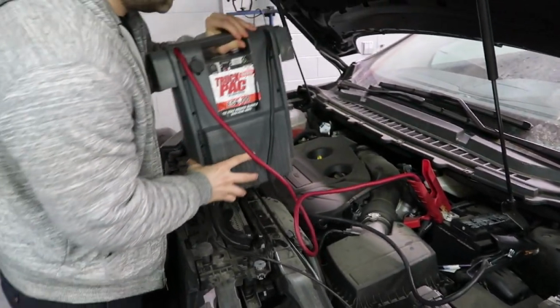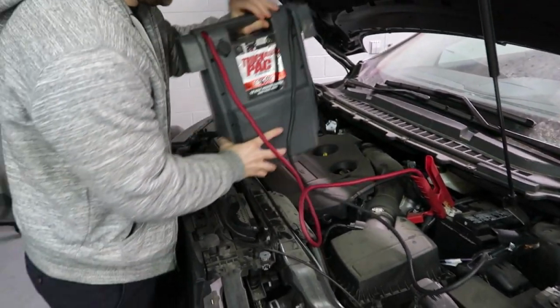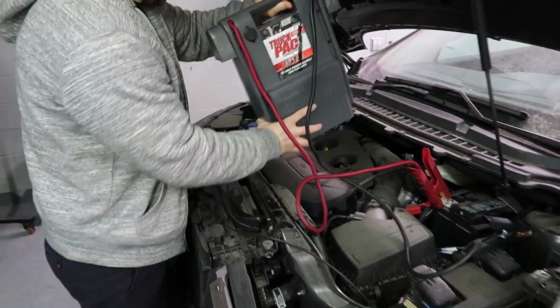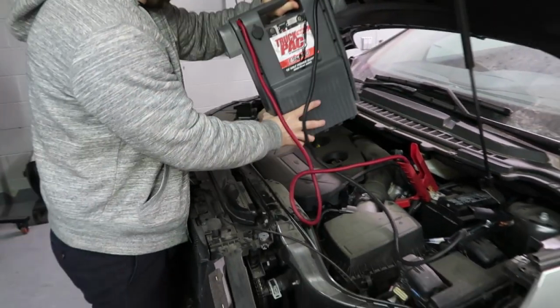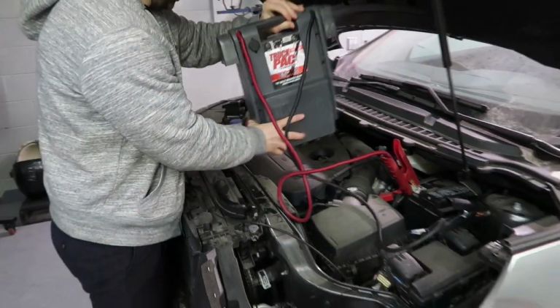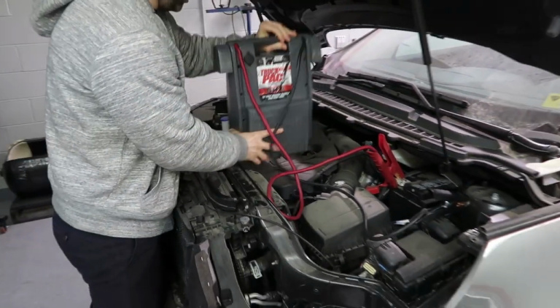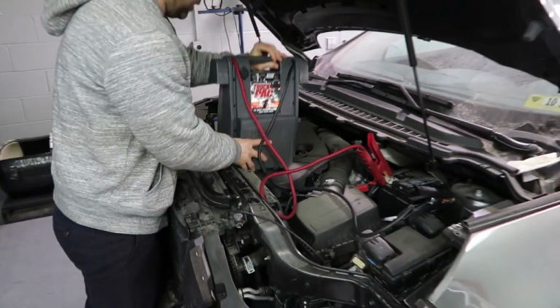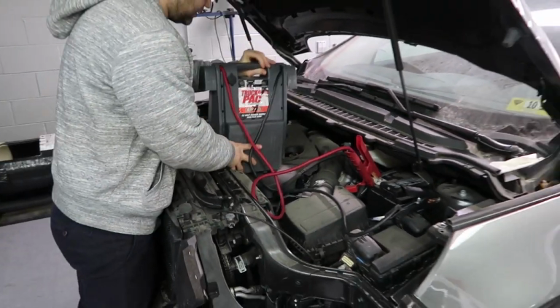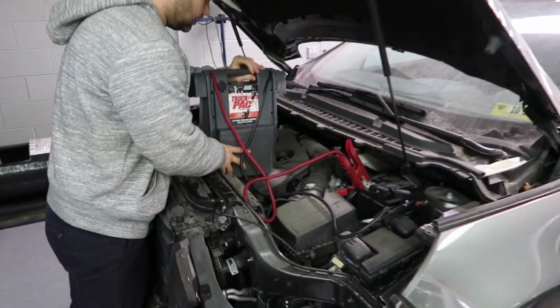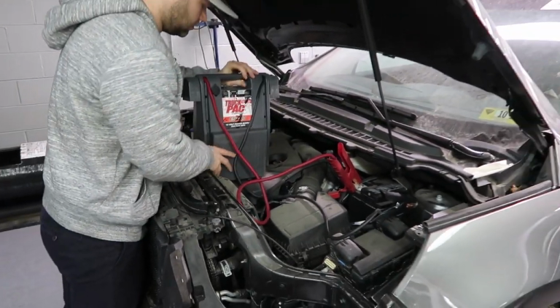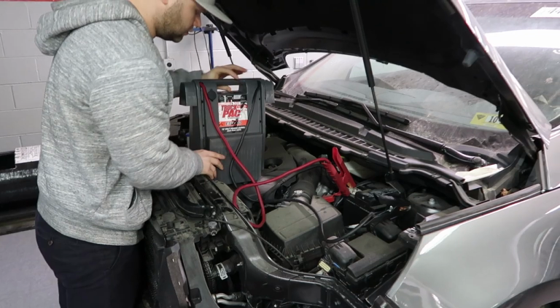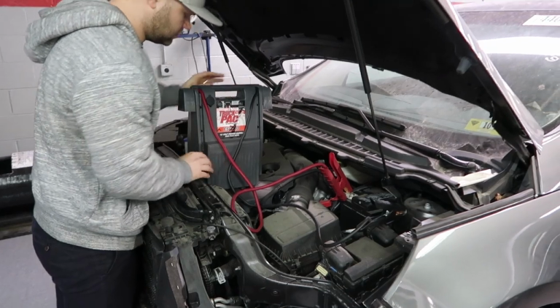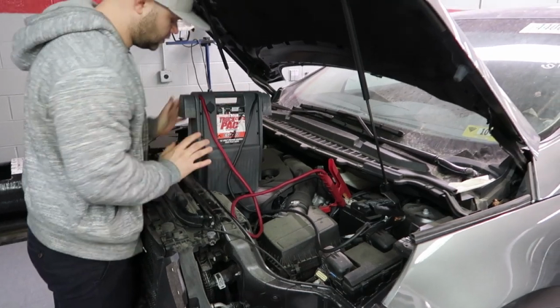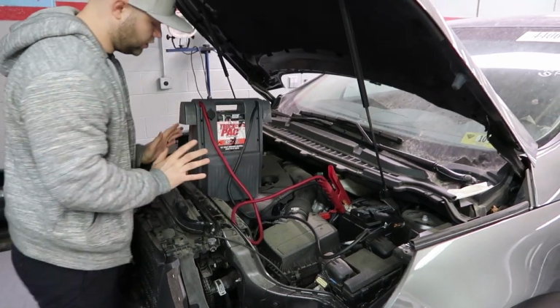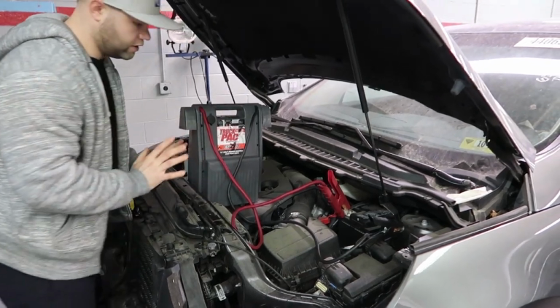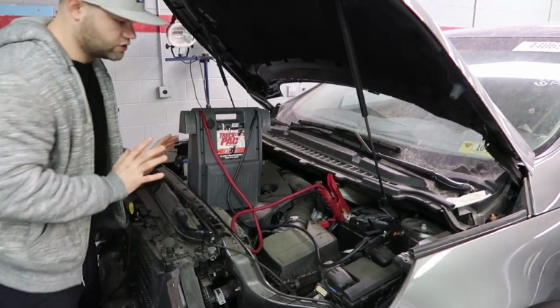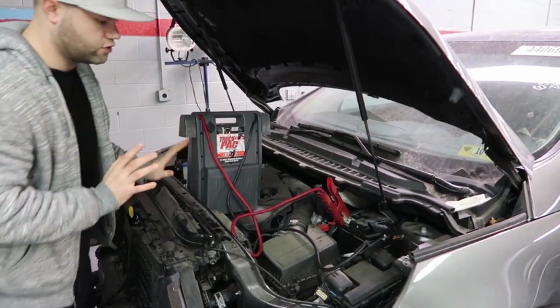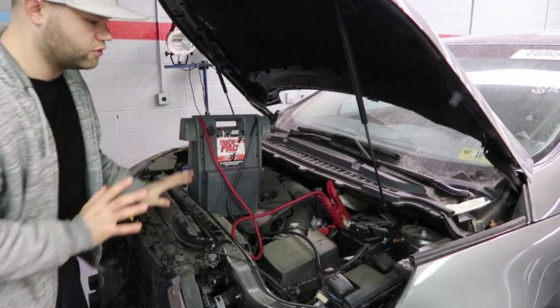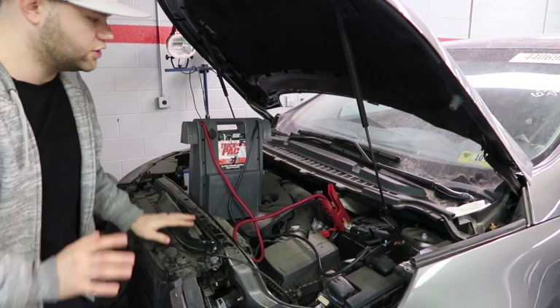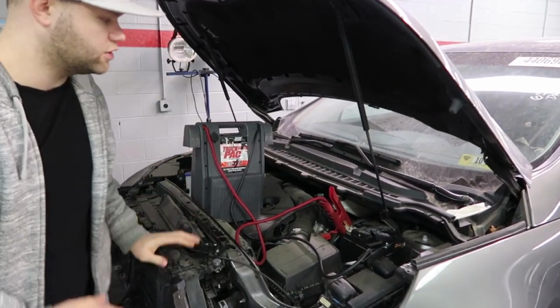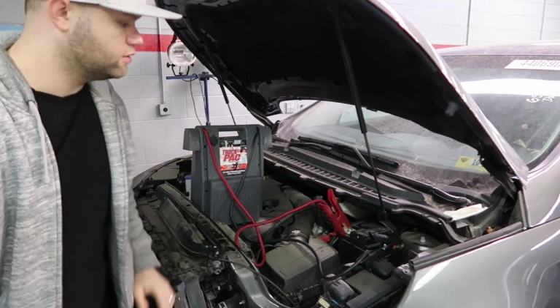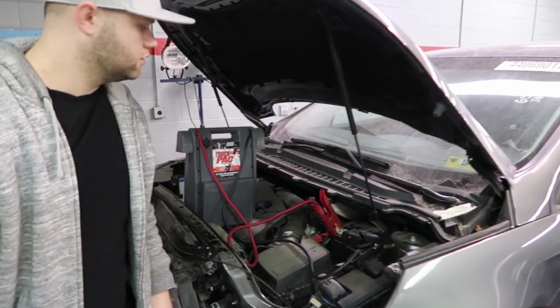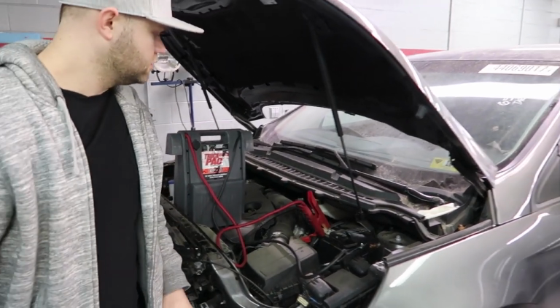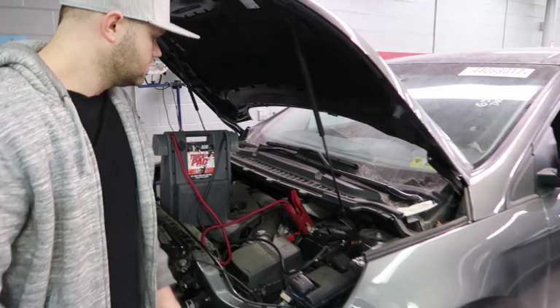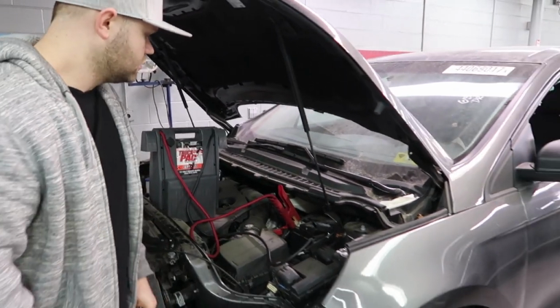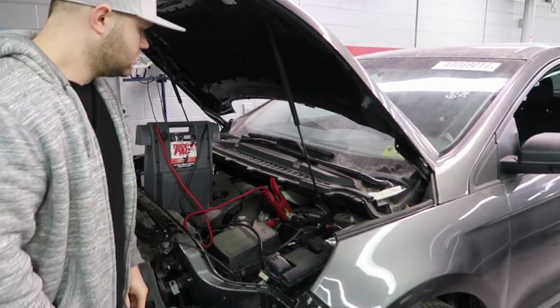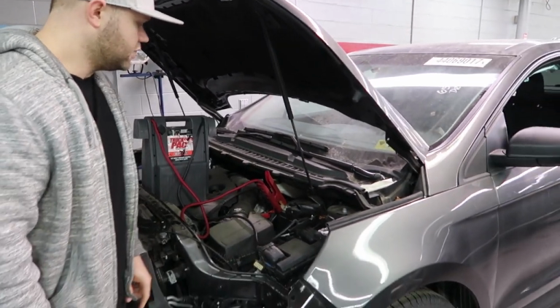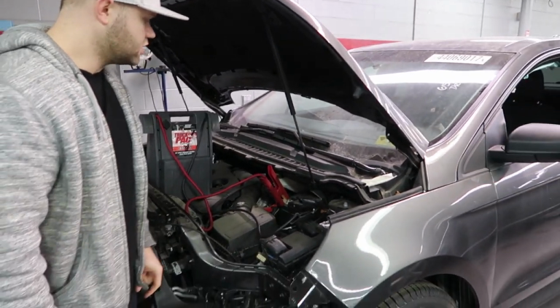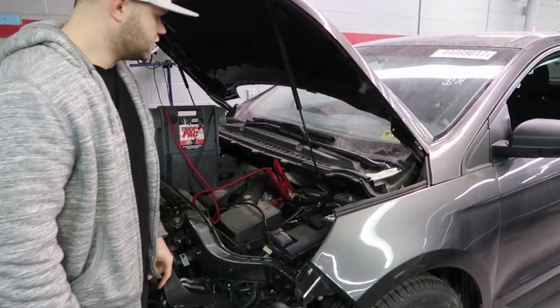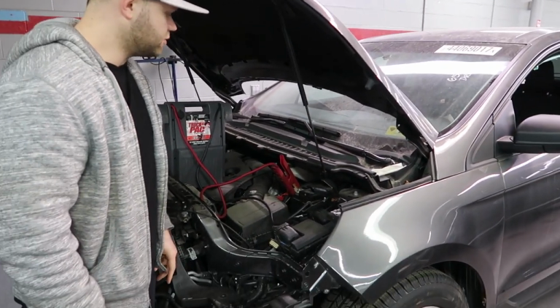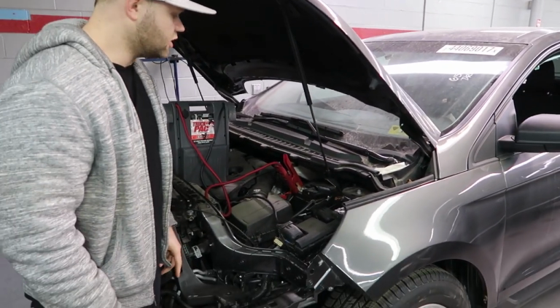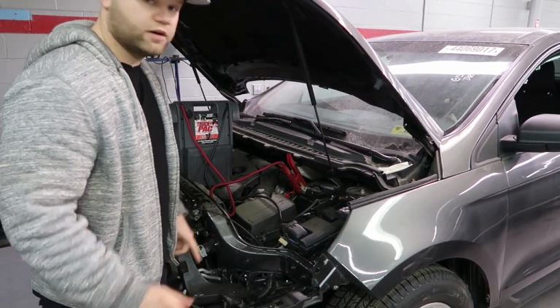Then put your jumper box somewhere in a secure location. All right, let's give it a jump start.